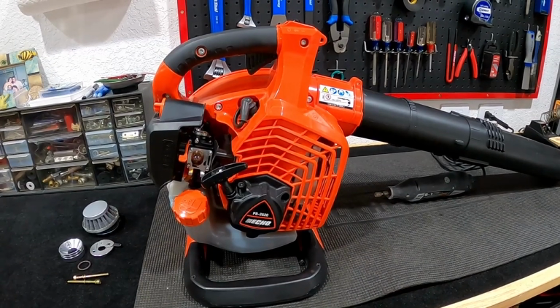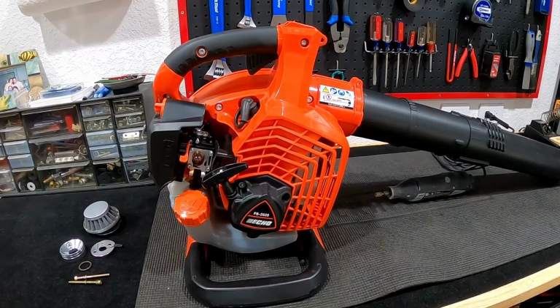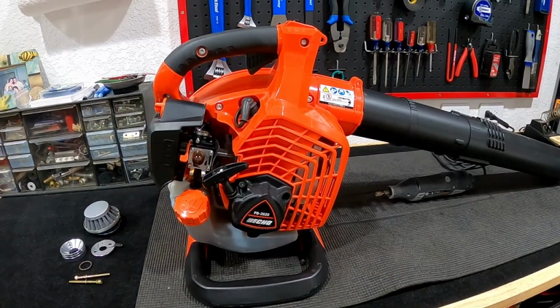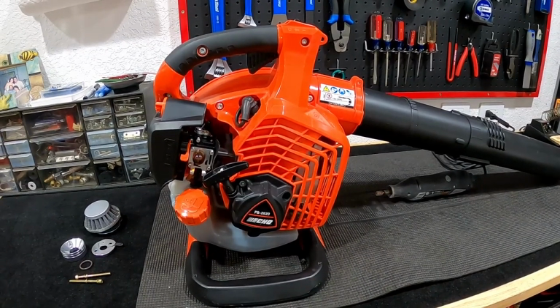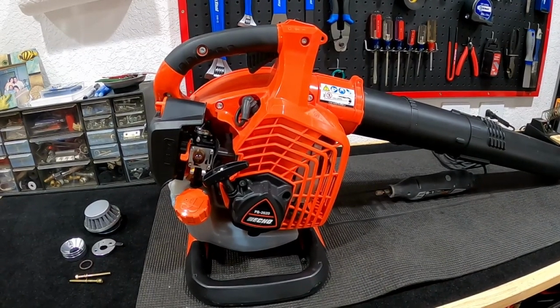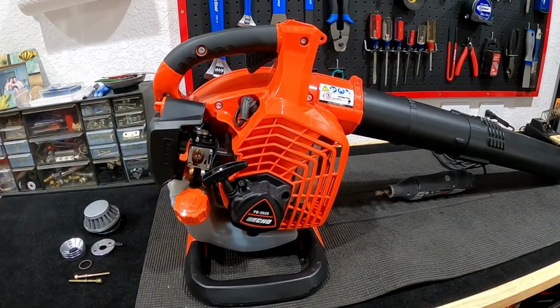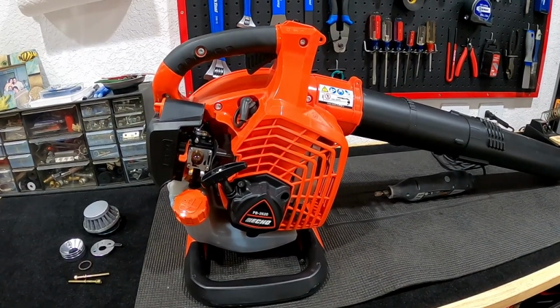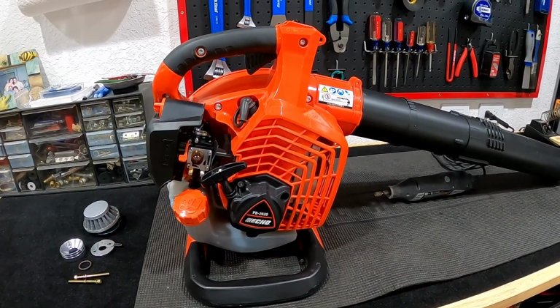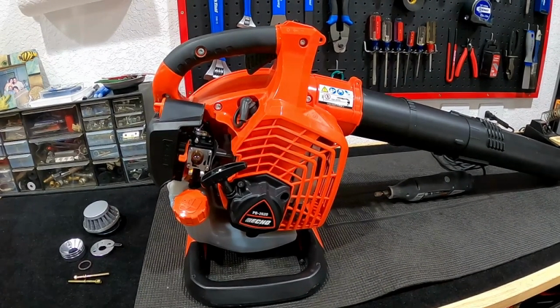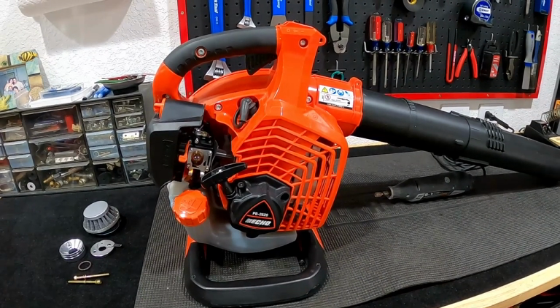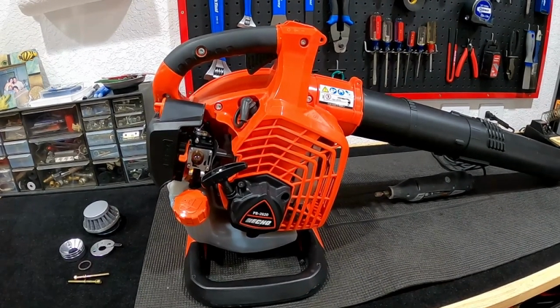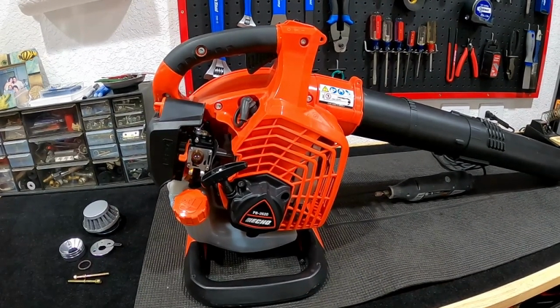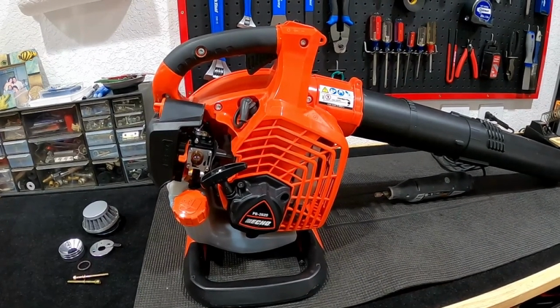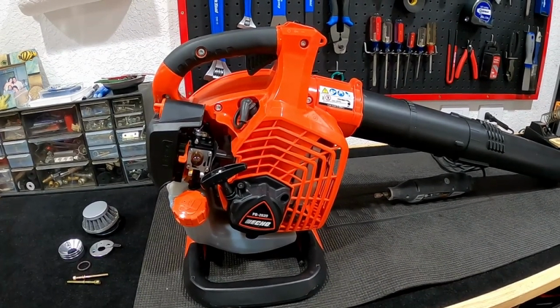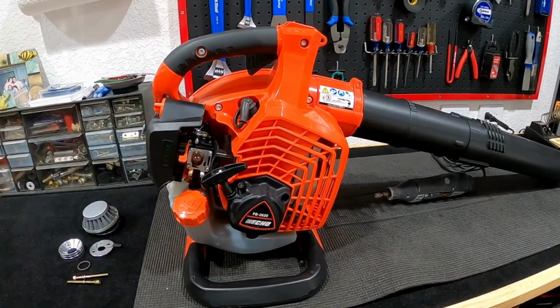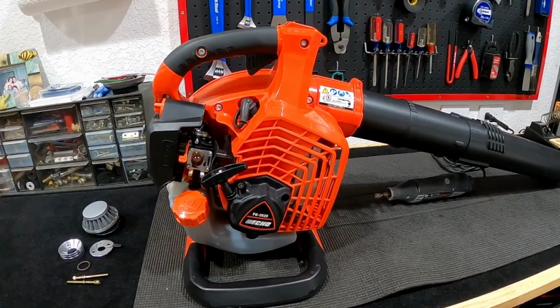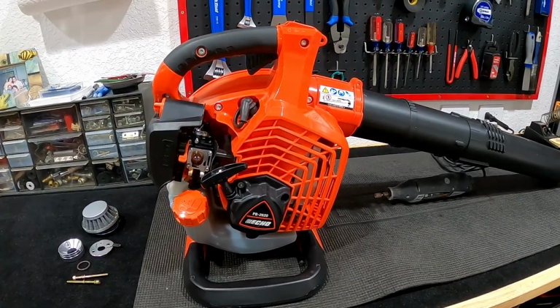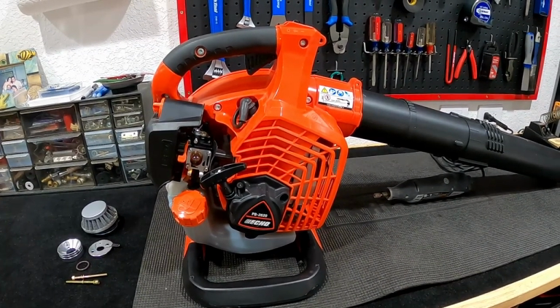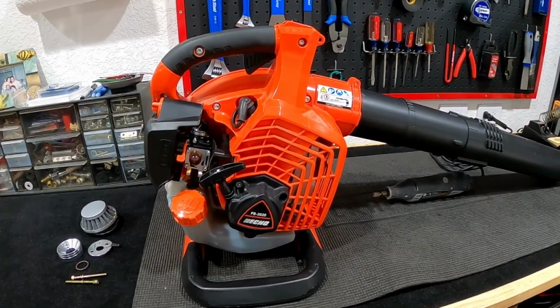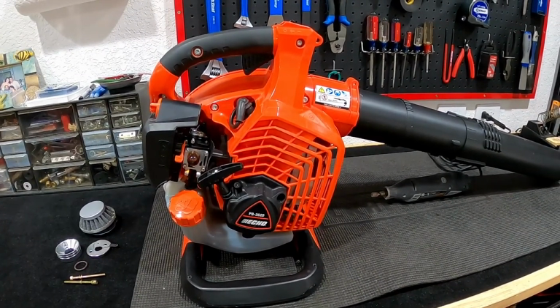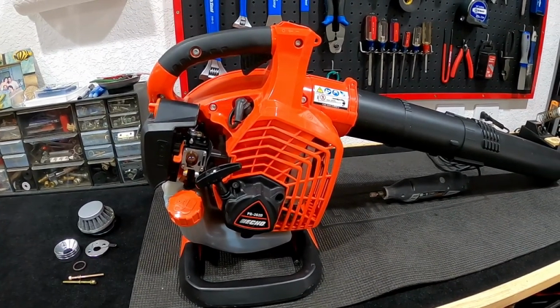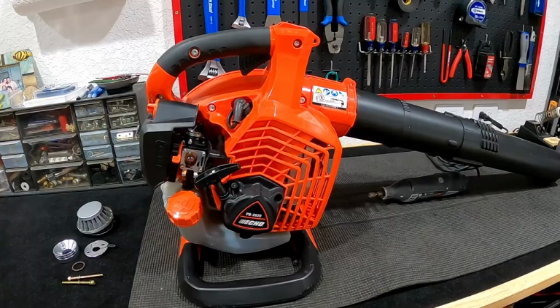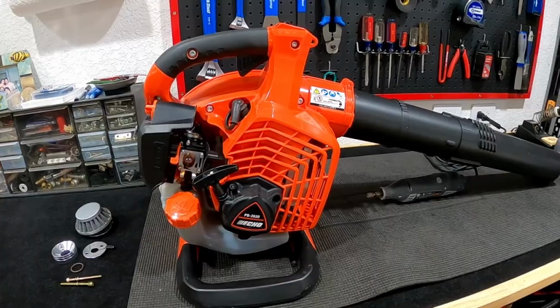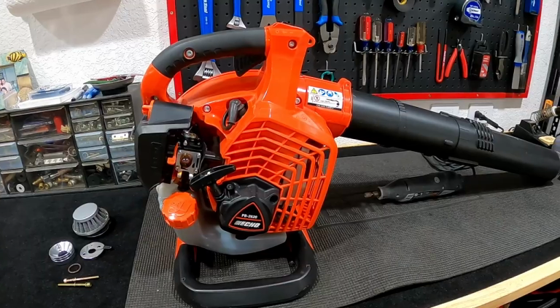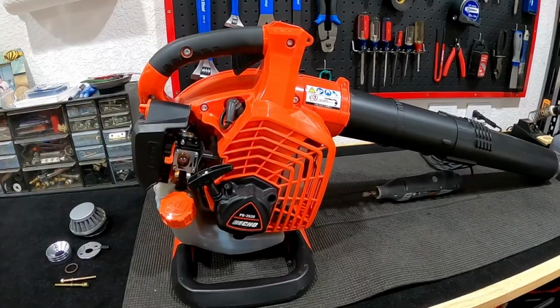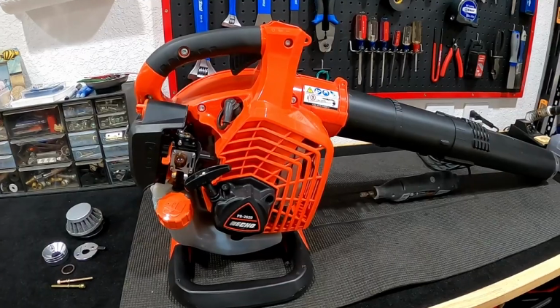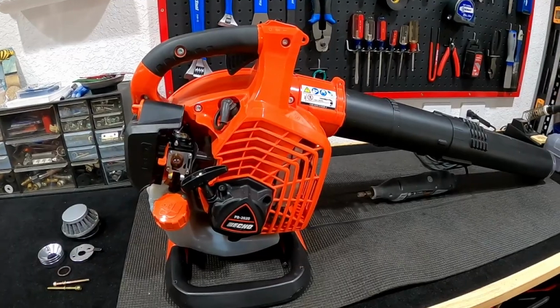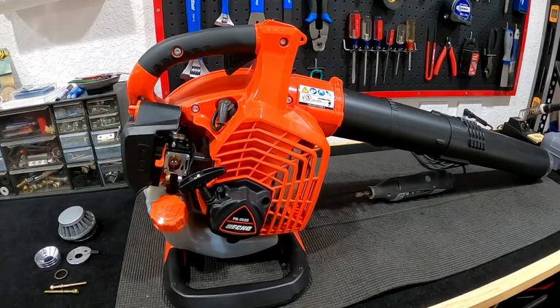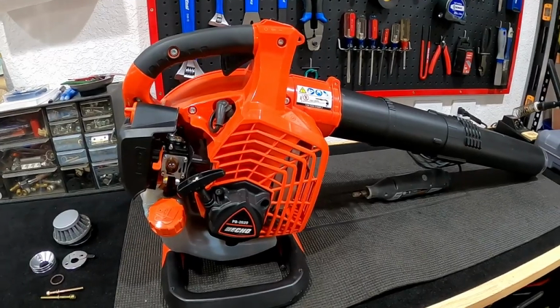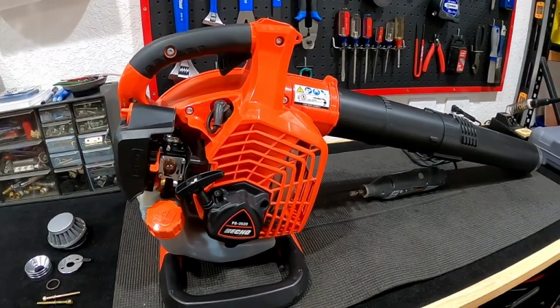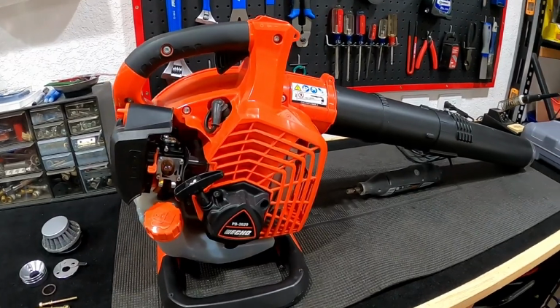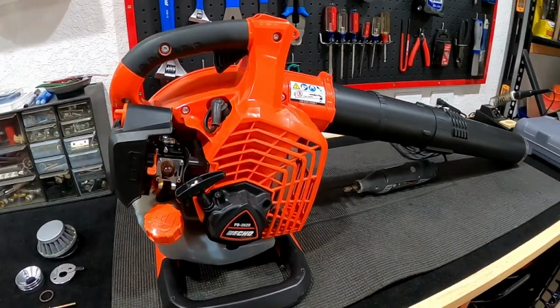Hey guys, welcome to the DIY shop. Today we're going to do something a little bit fun and simple.